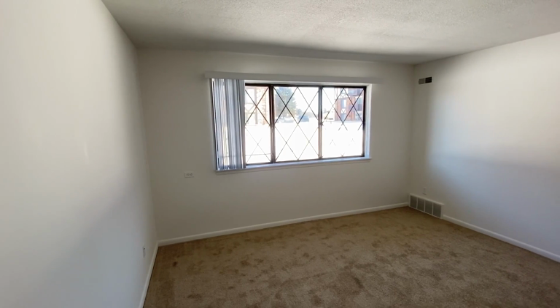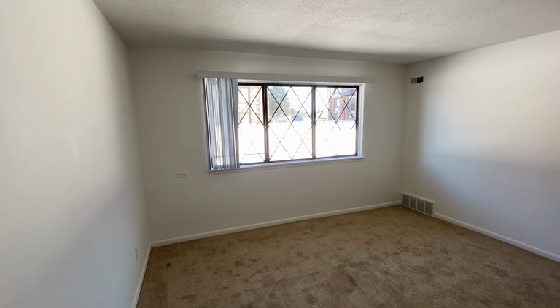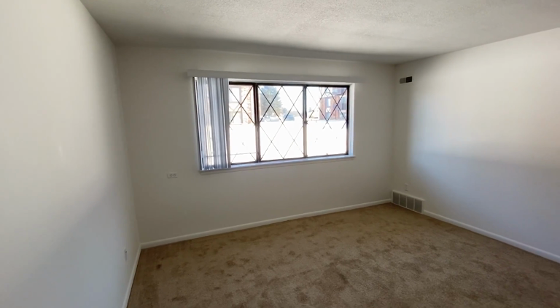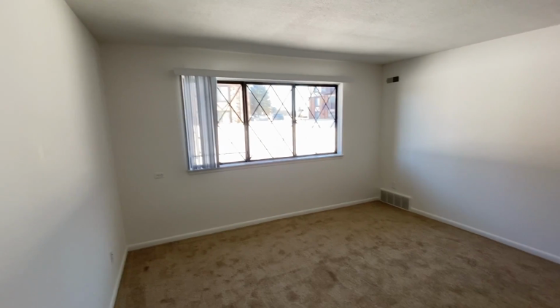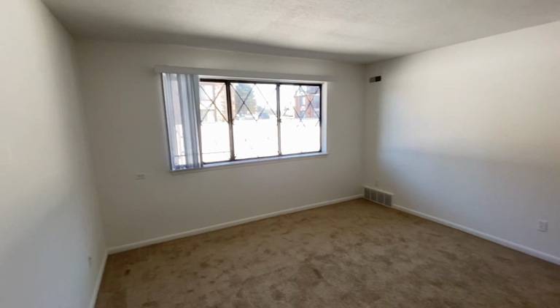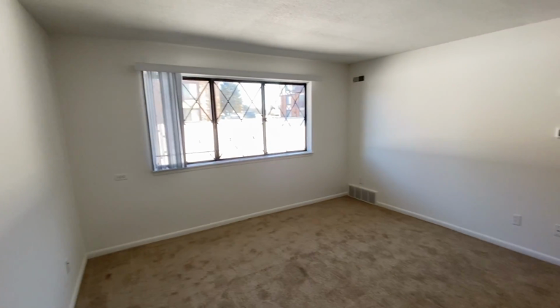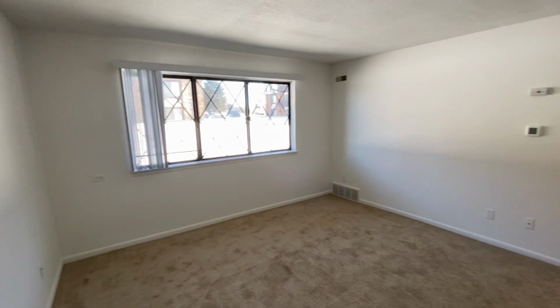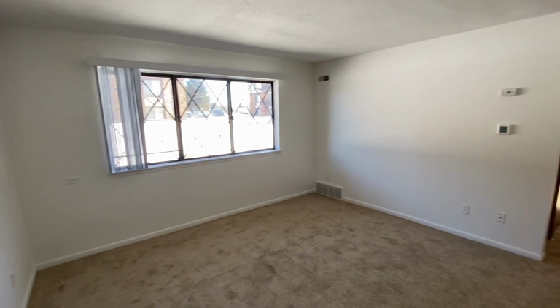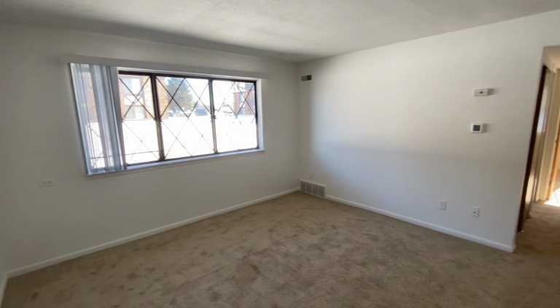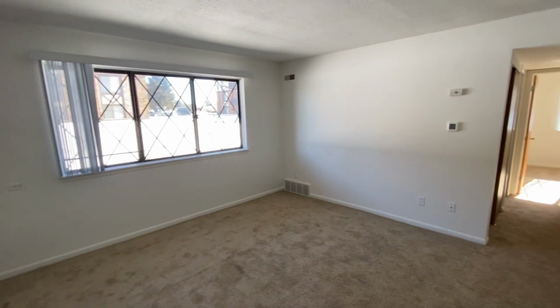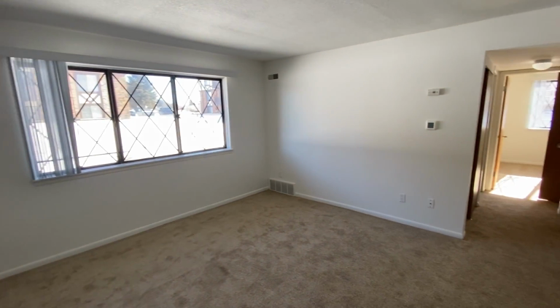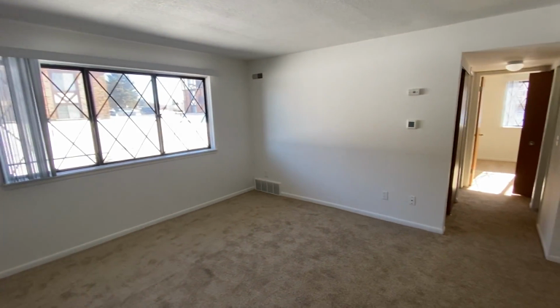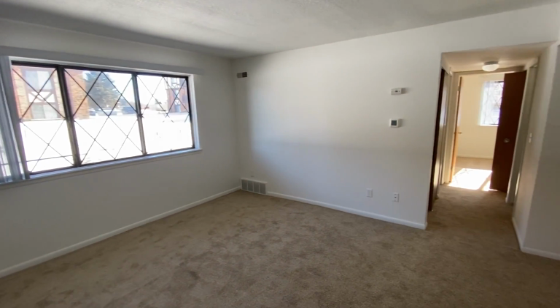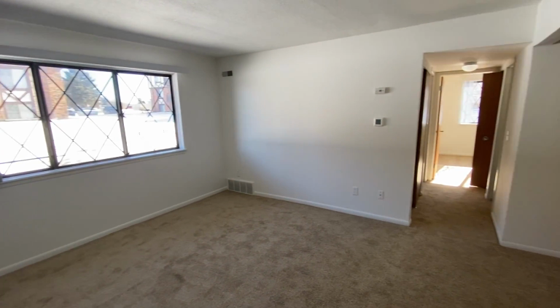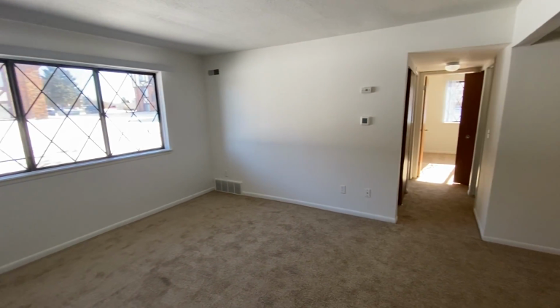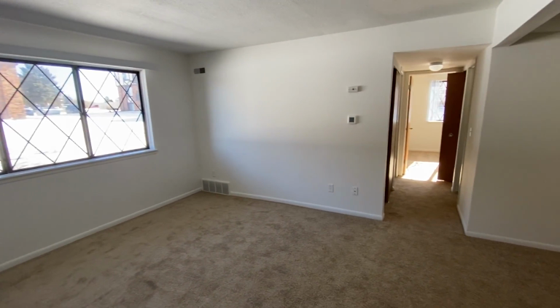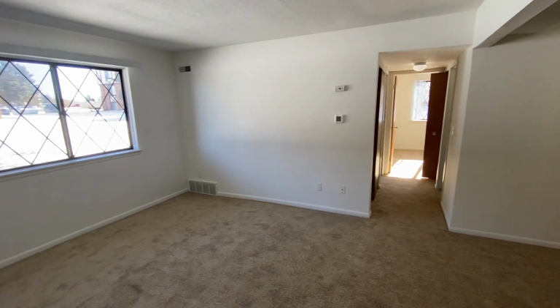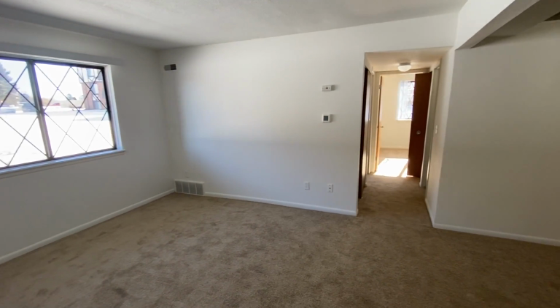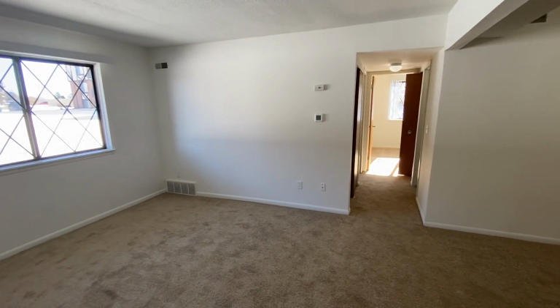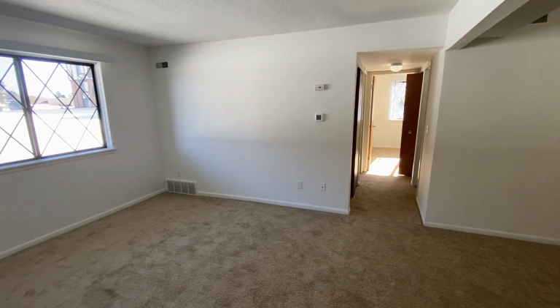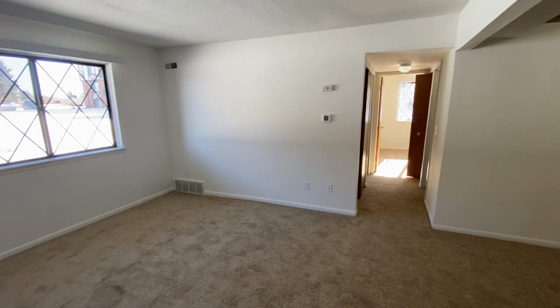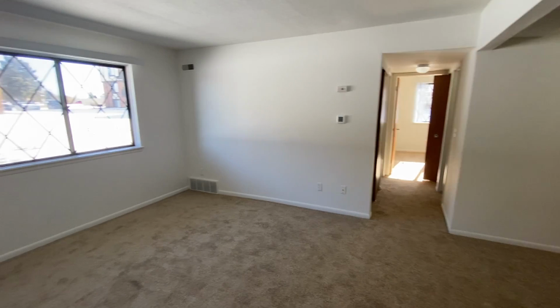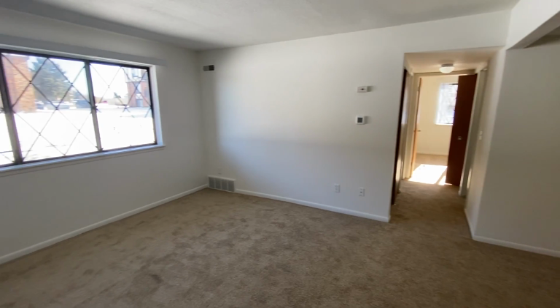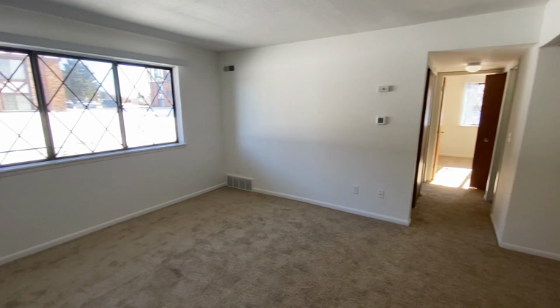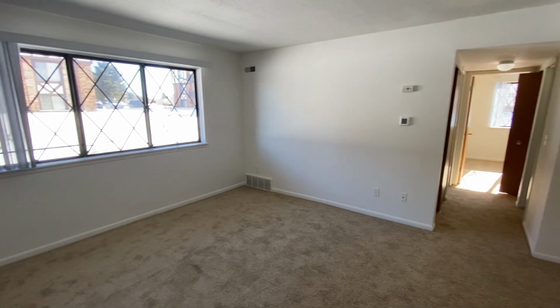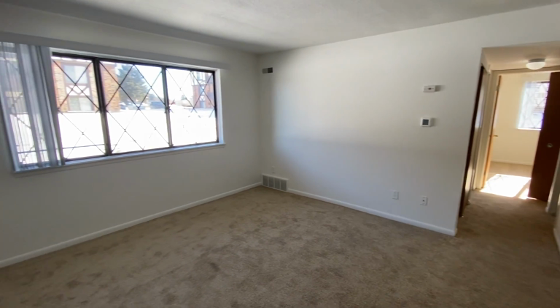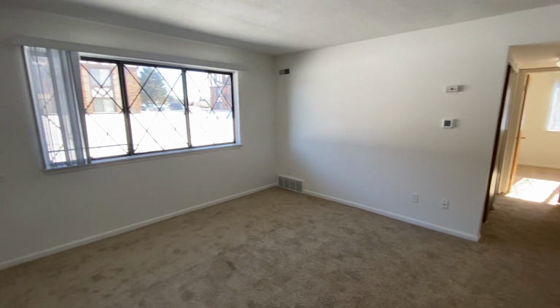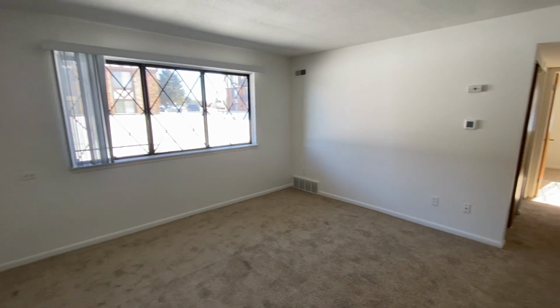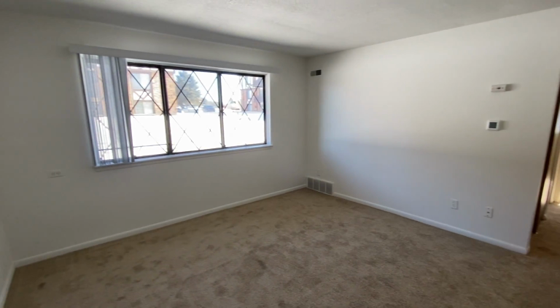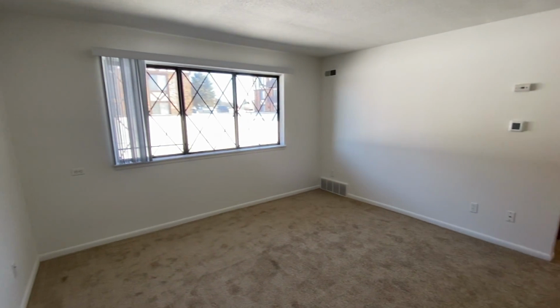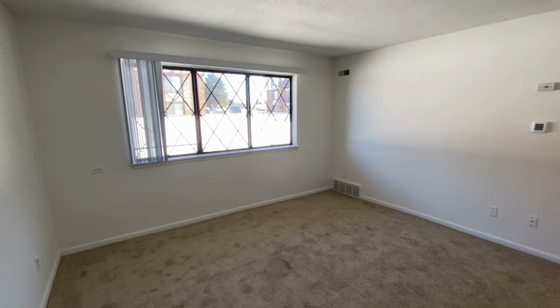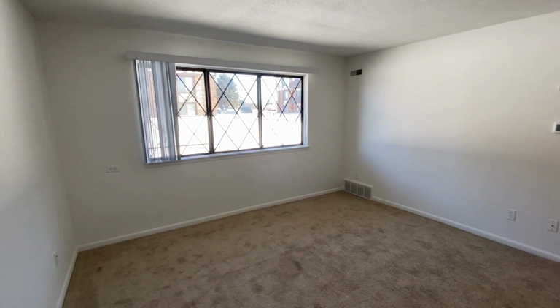Welcome home to Charter Oaks Apartments. Today we'll be viewing apartment 2108, which is our two-bedroom Chestnut Oak floor plan.